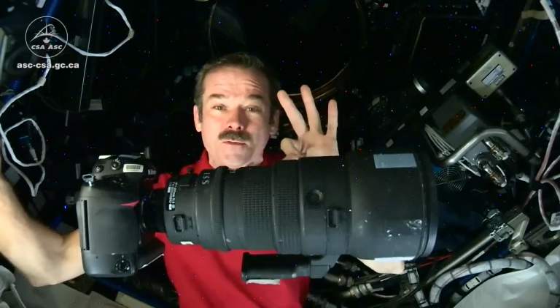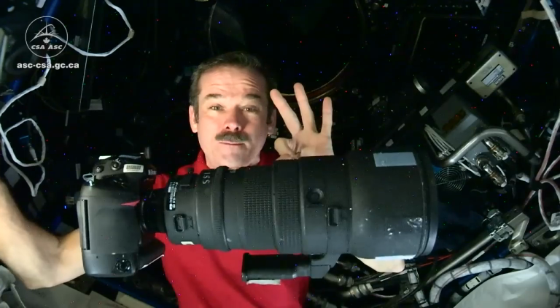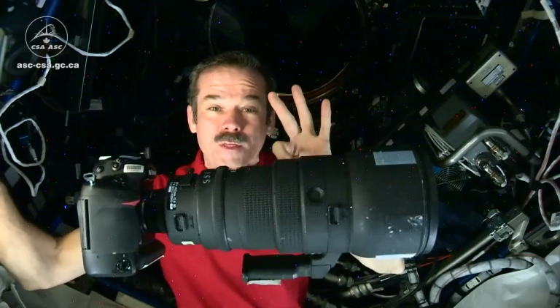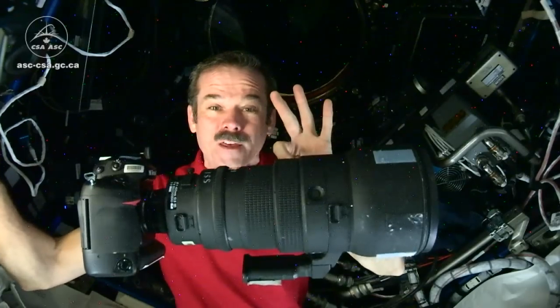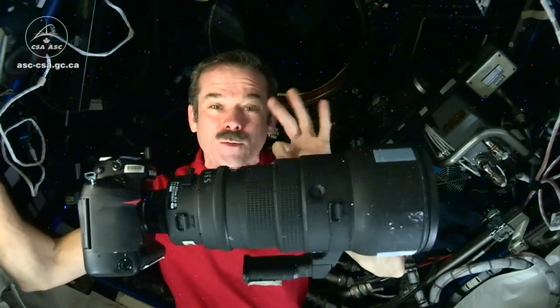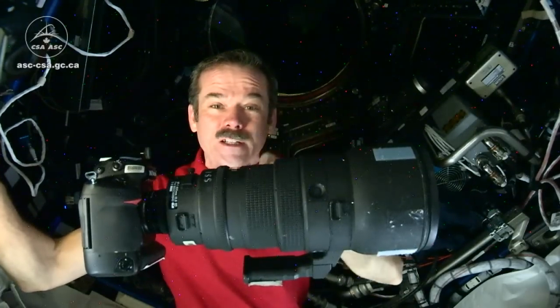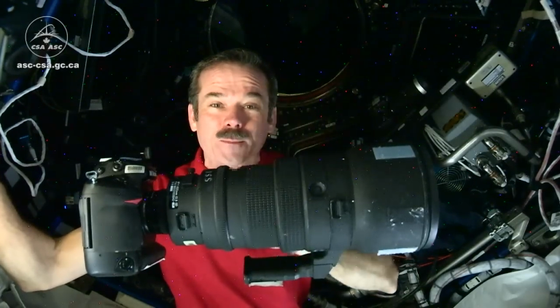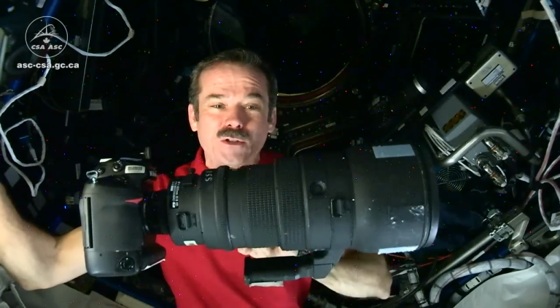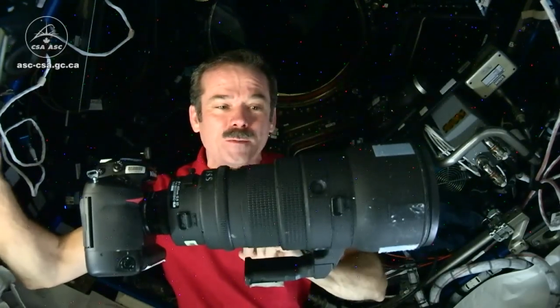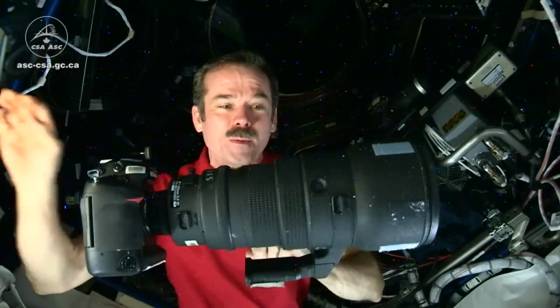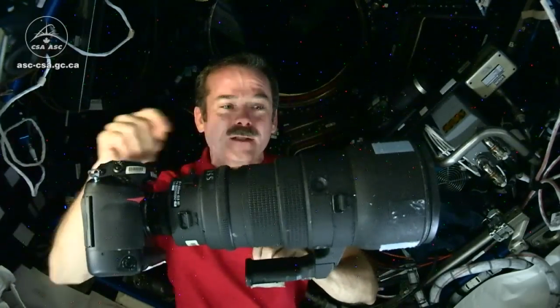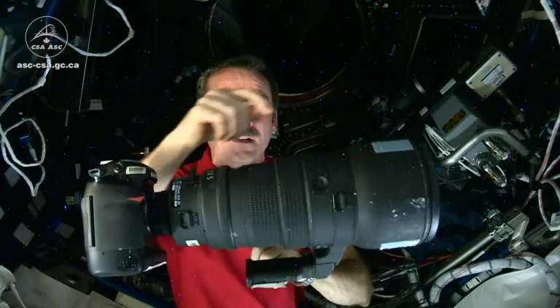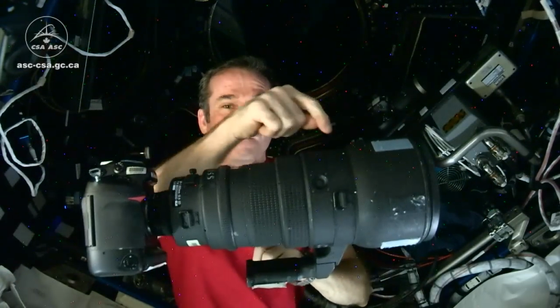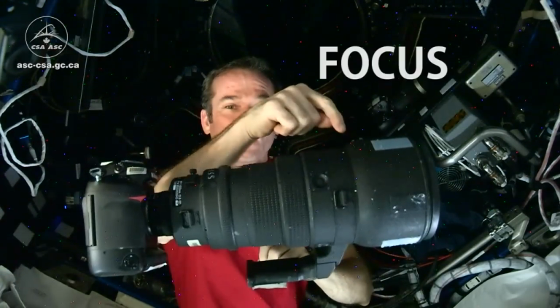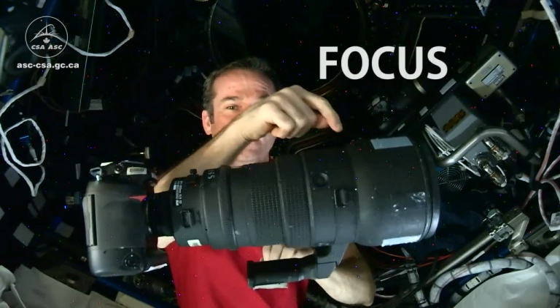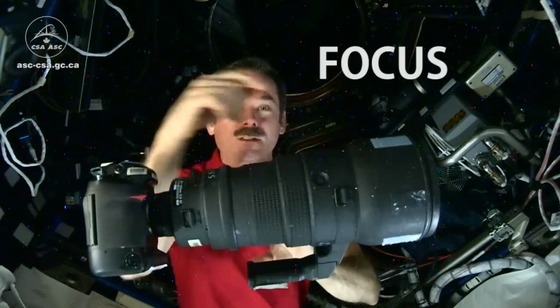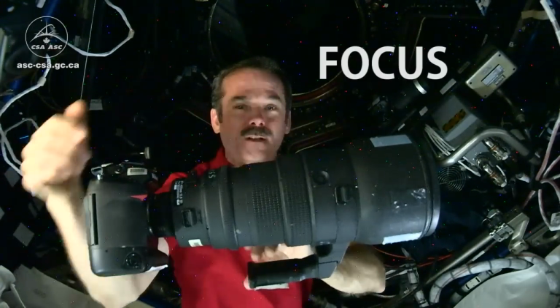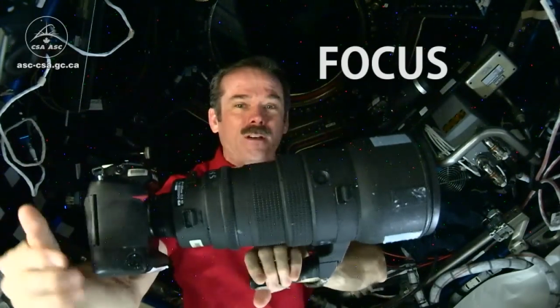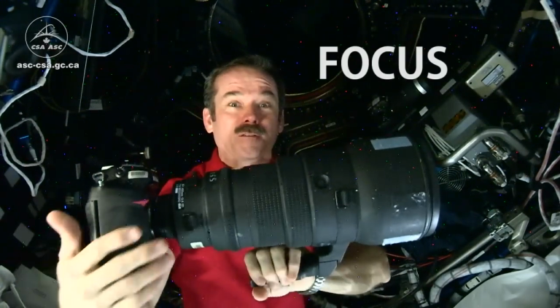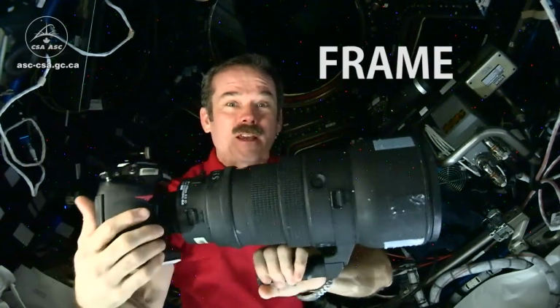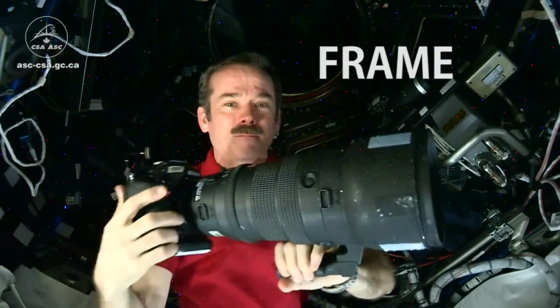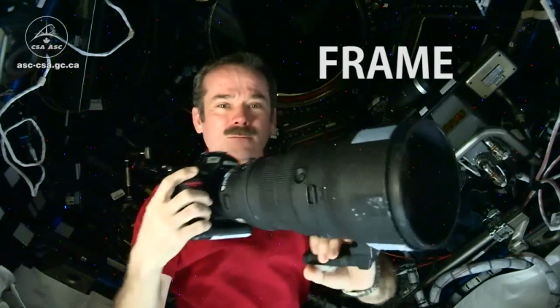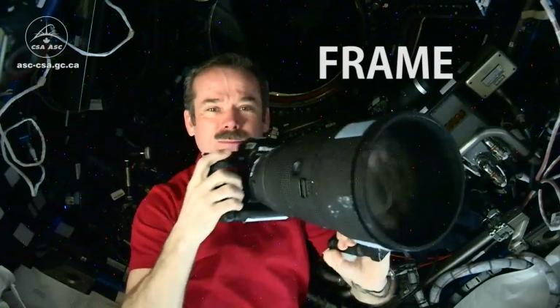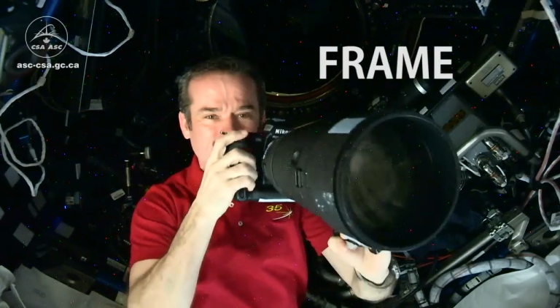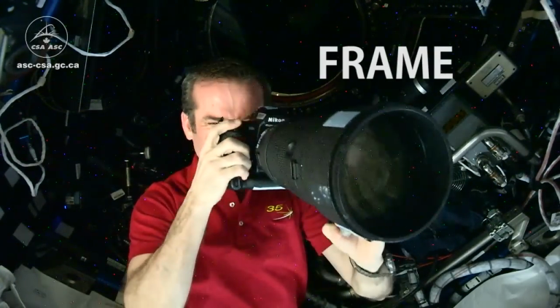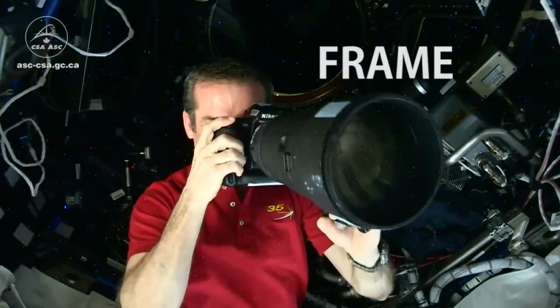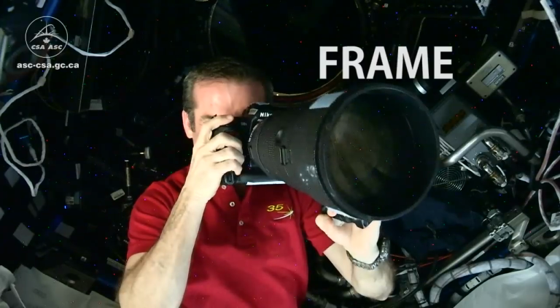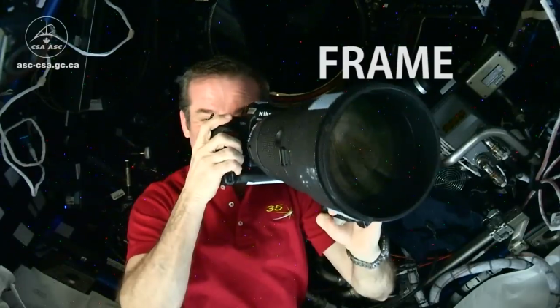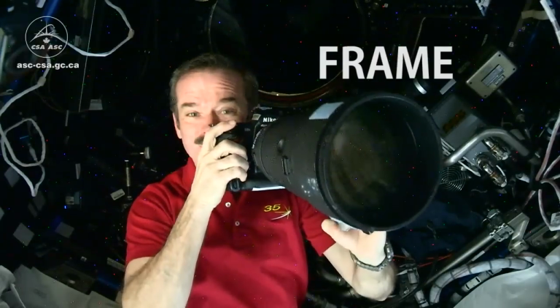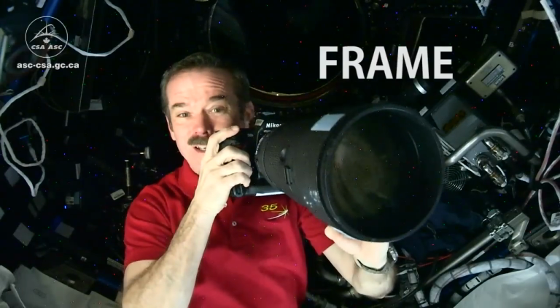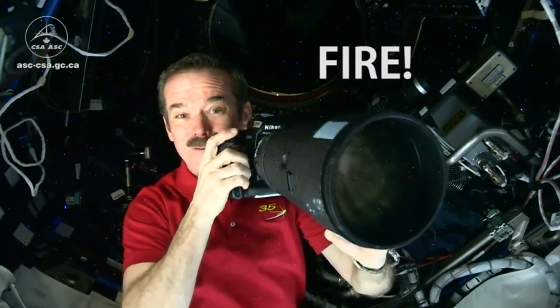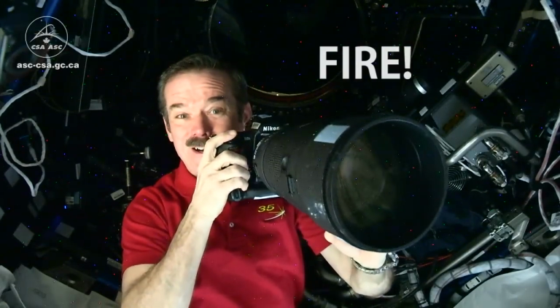Three important things when you take a picture from space: focus, frame, and fire.